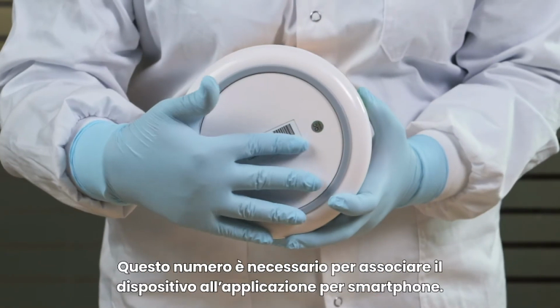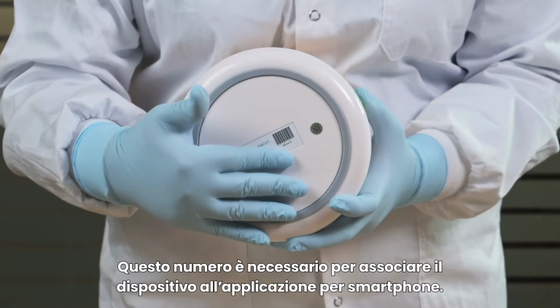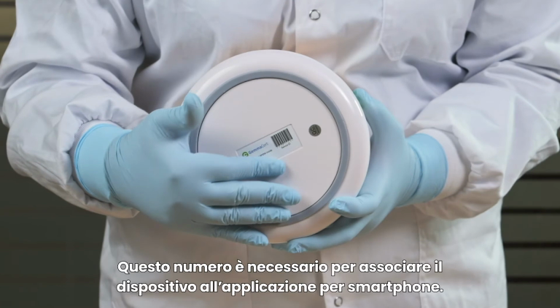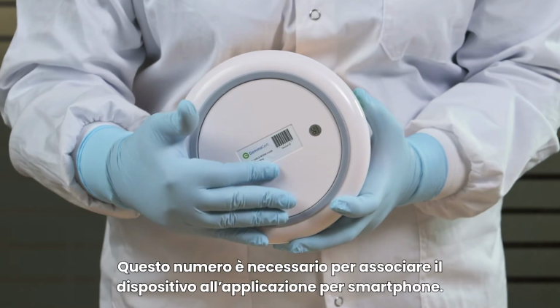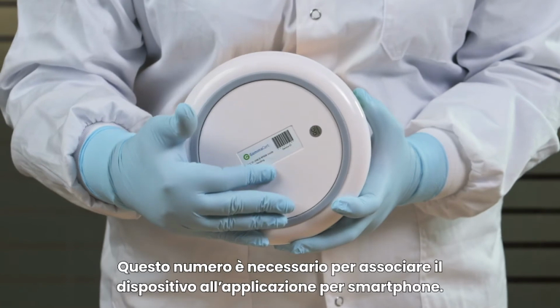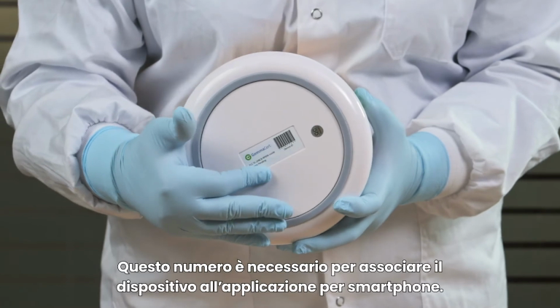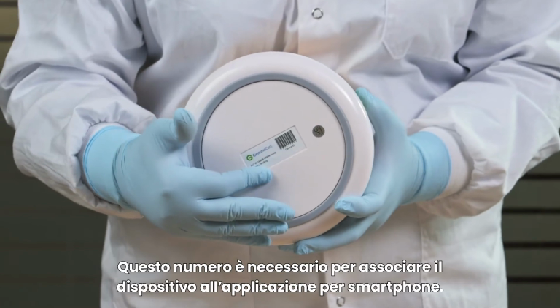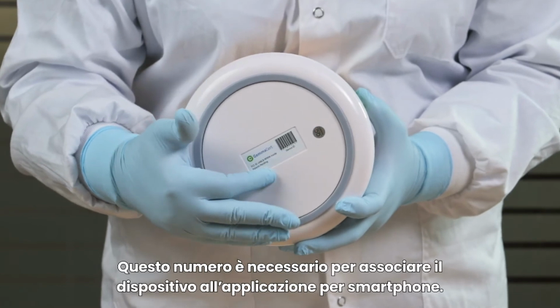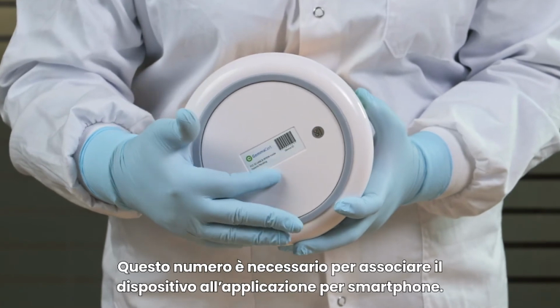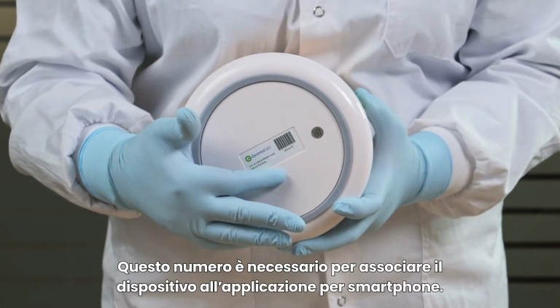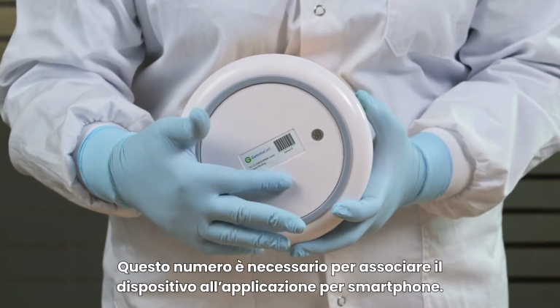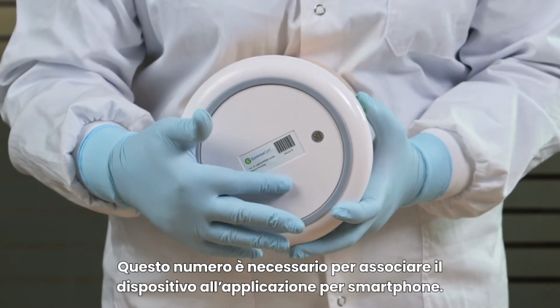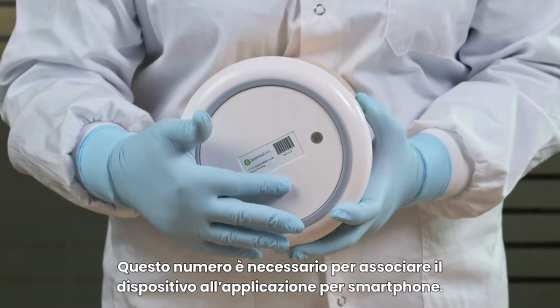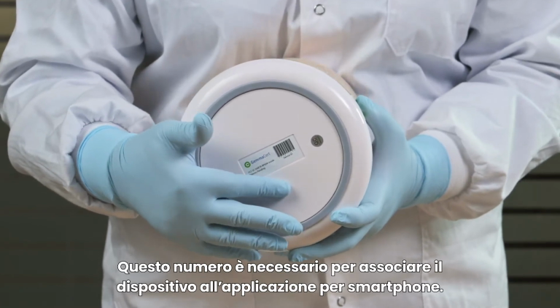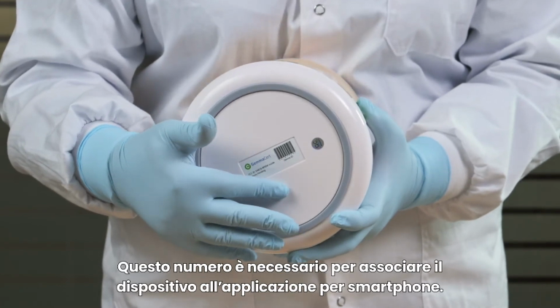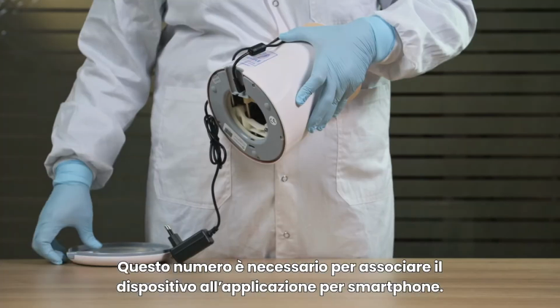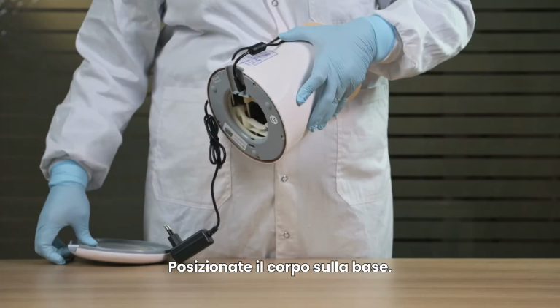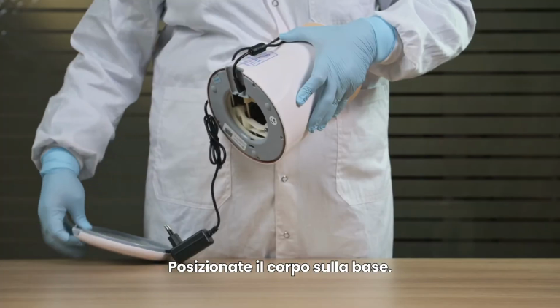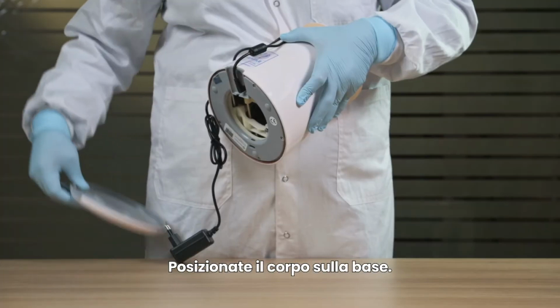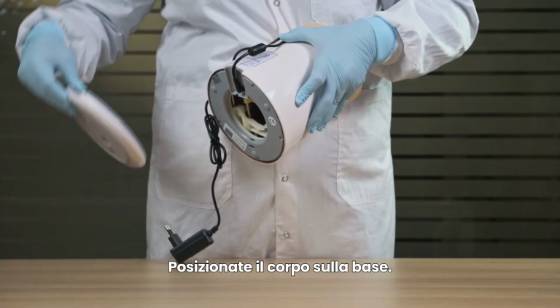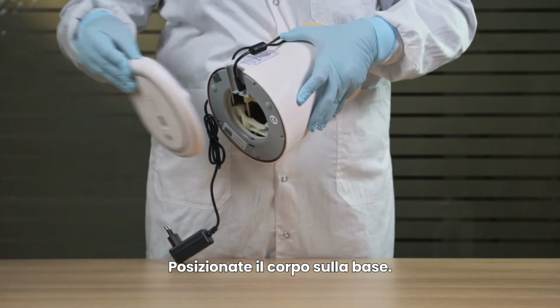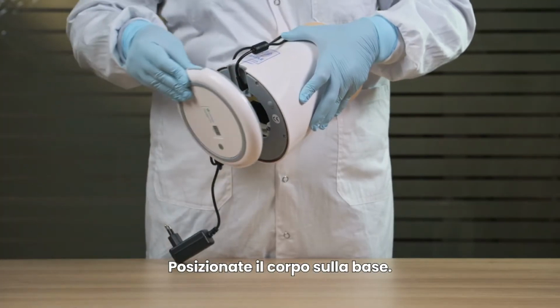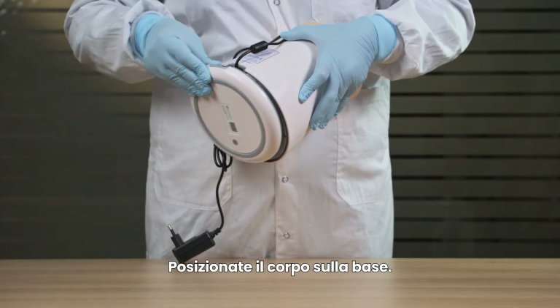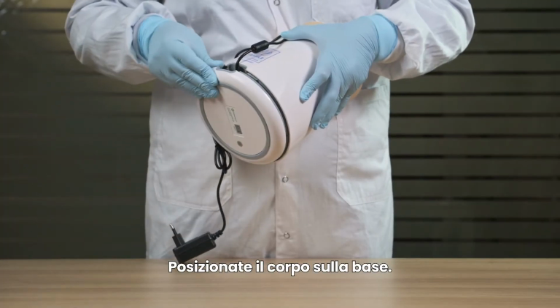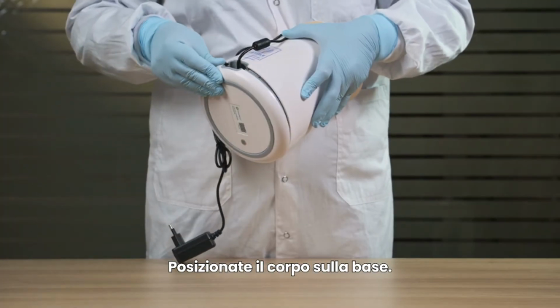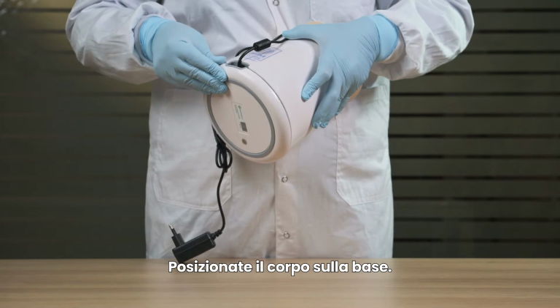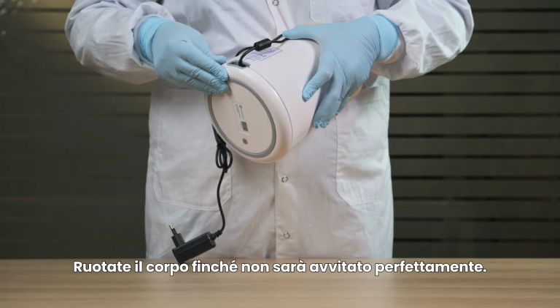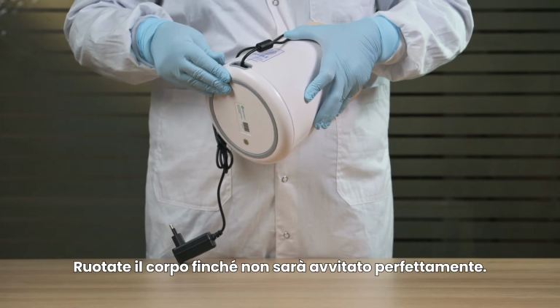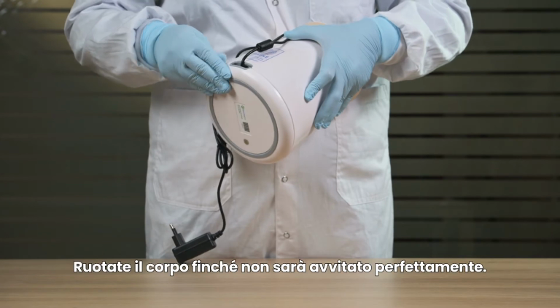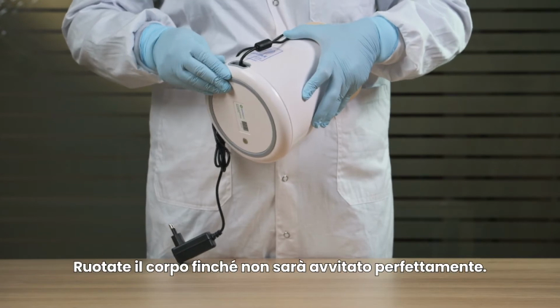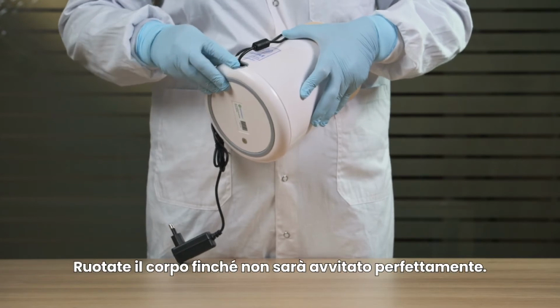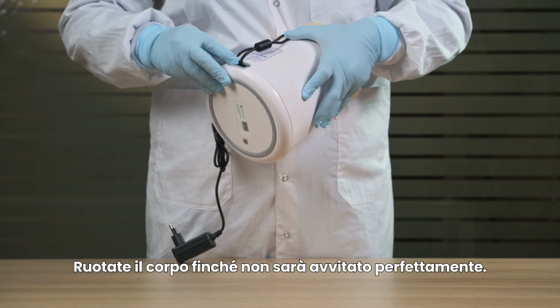You will need this number to pair the device with the smartphone app. Set body on top of base and rotate body till tight fit.